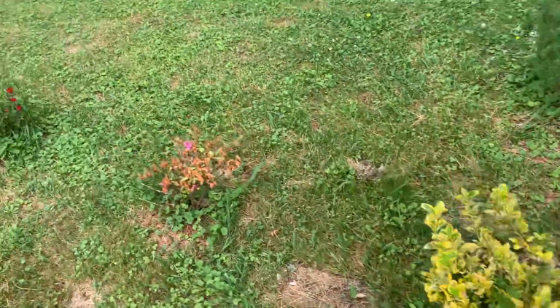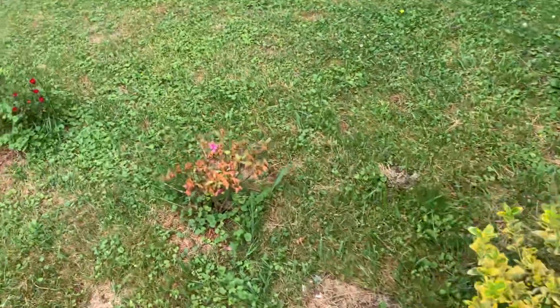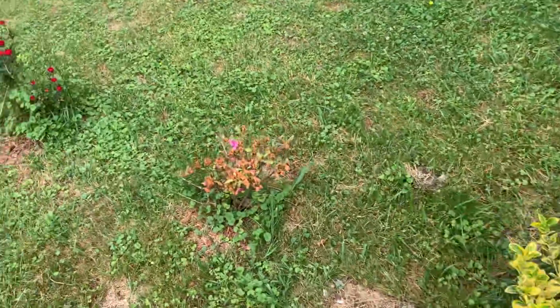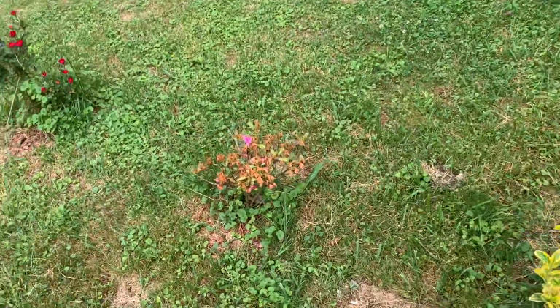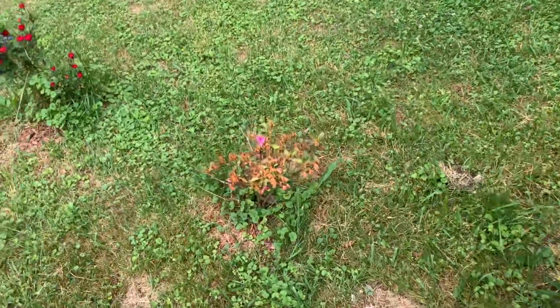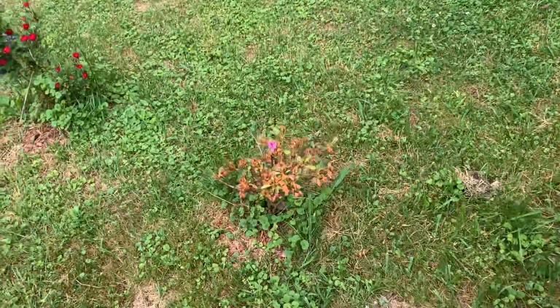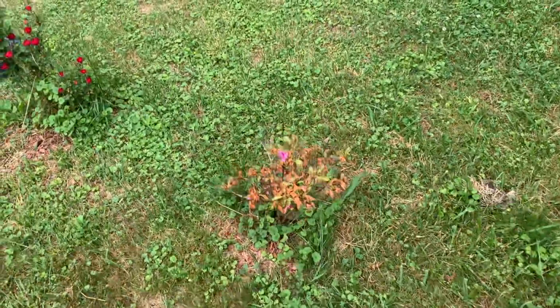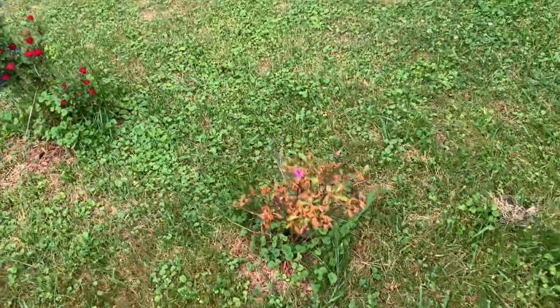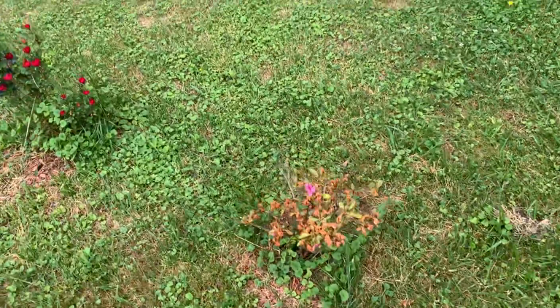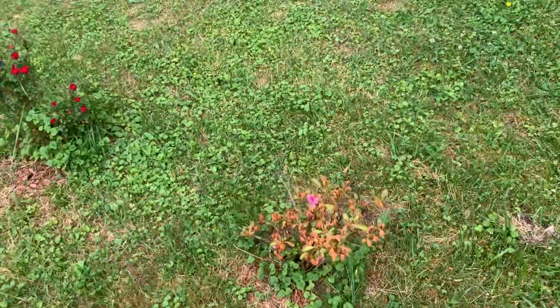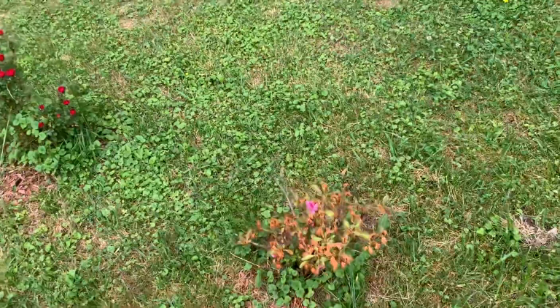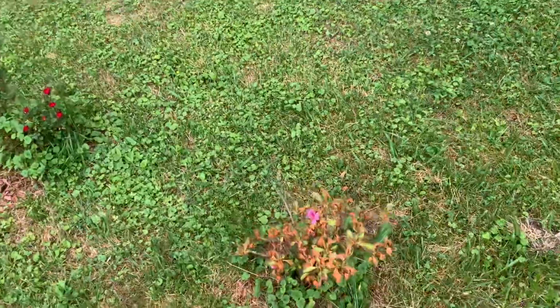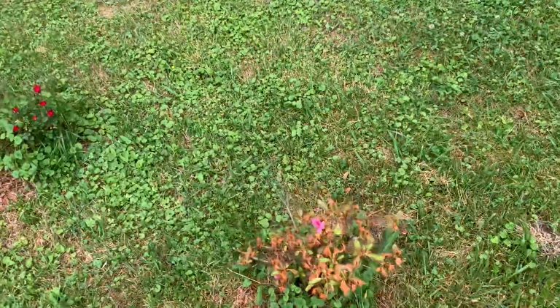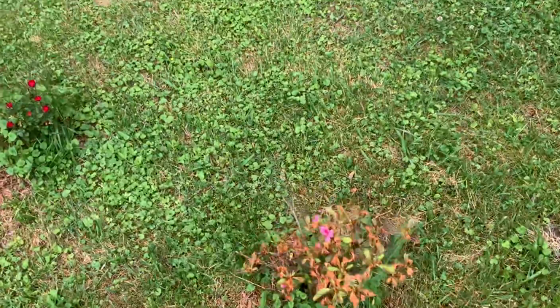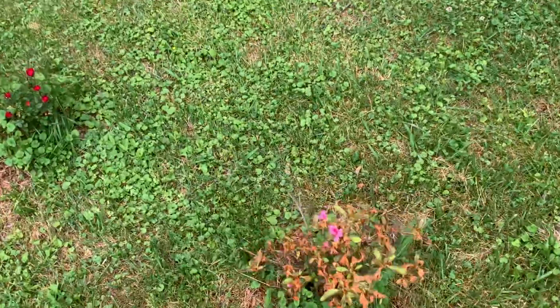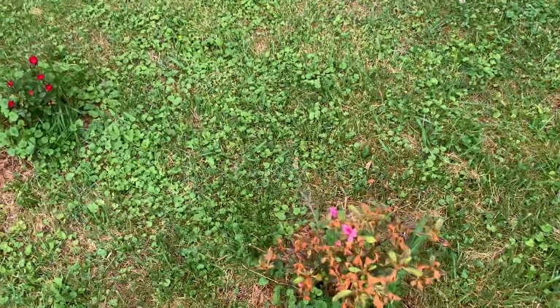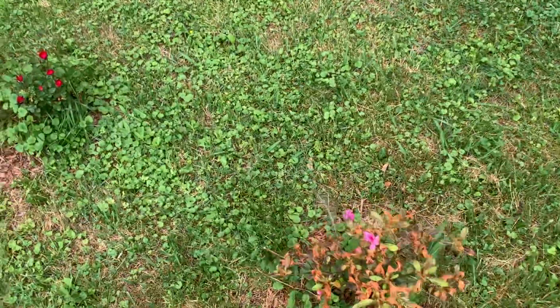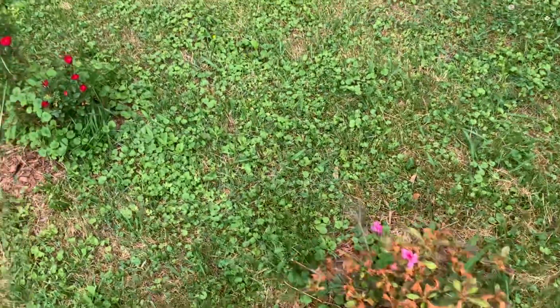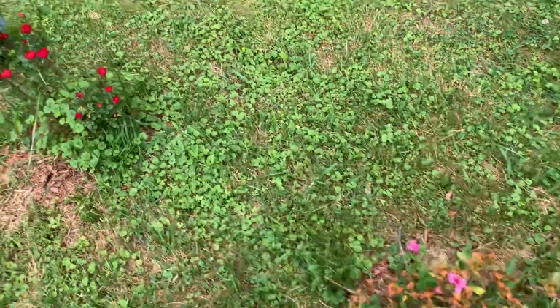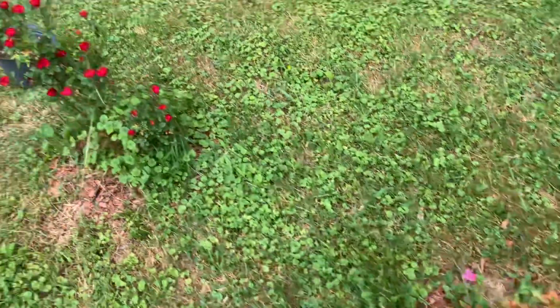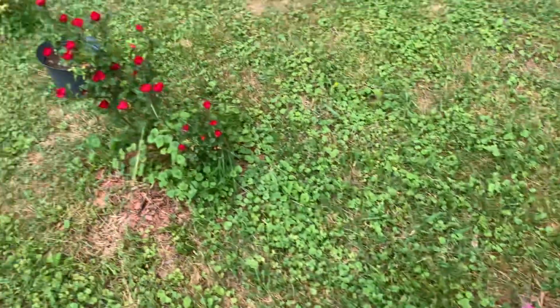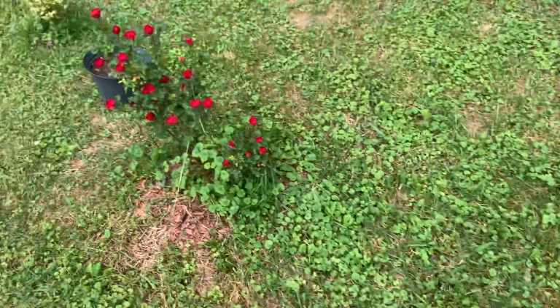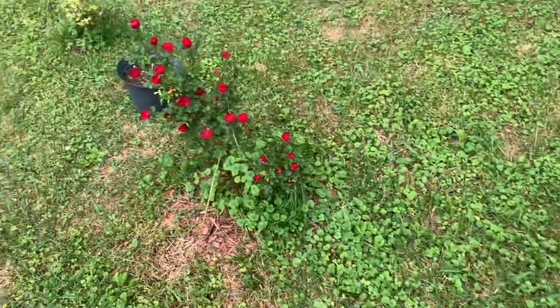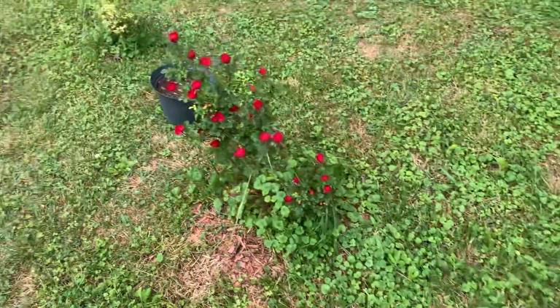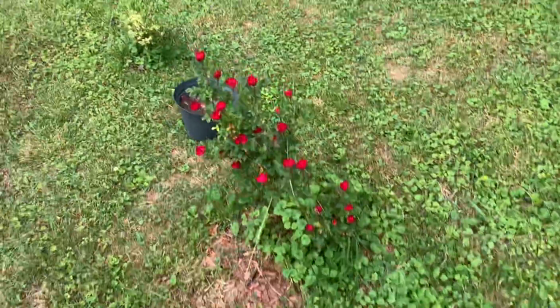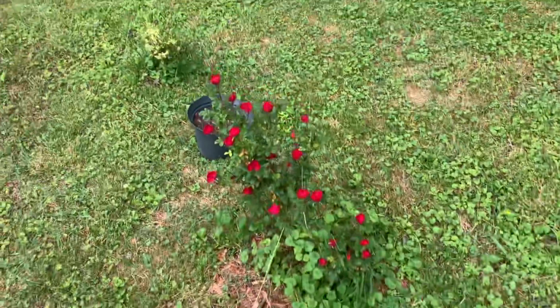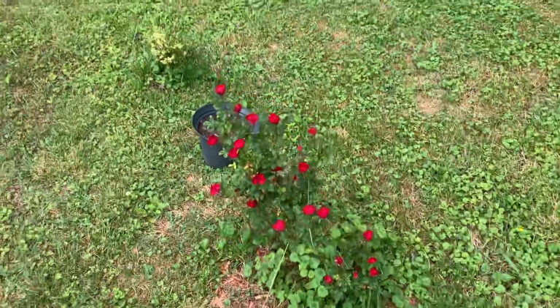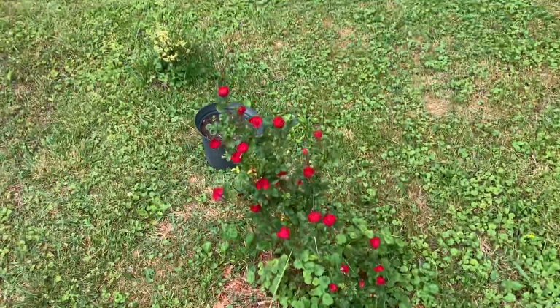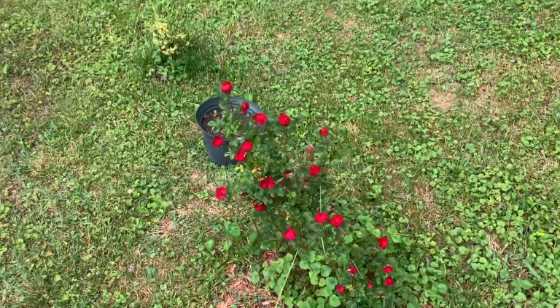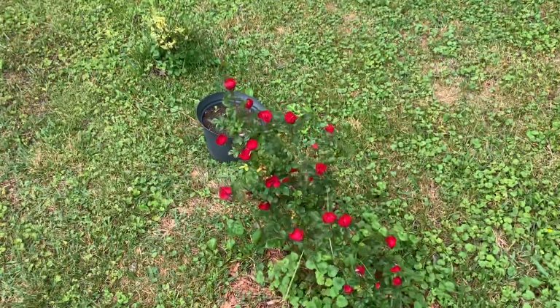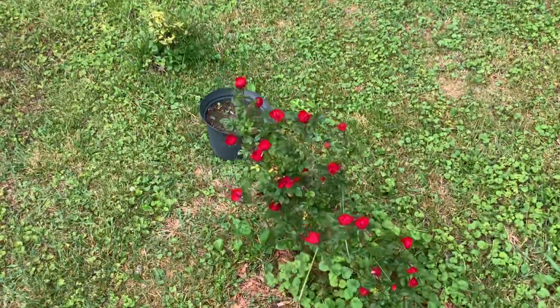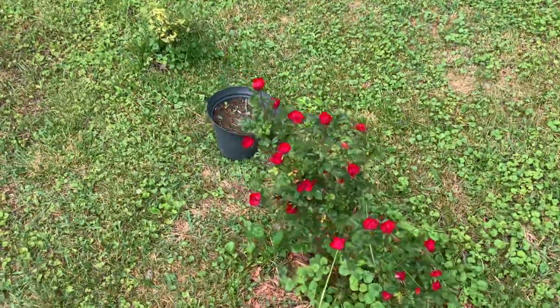My poor azalea is dying. It looks like a needle rose bush.